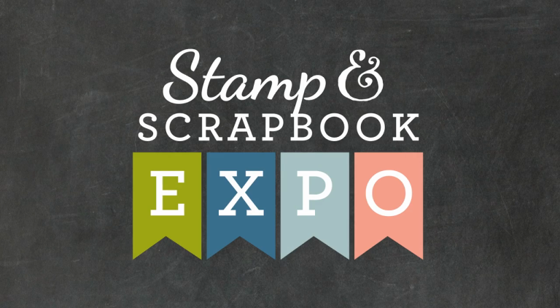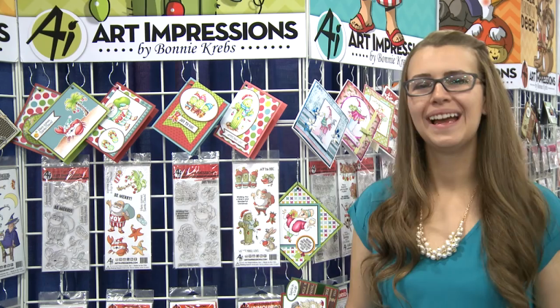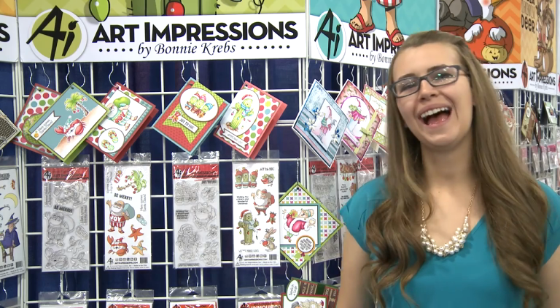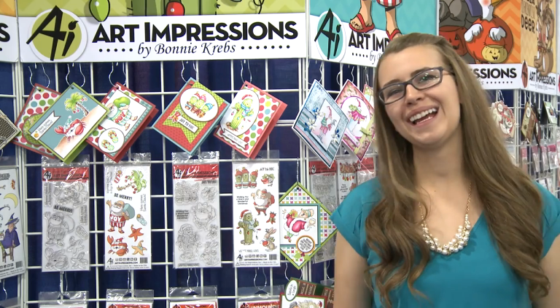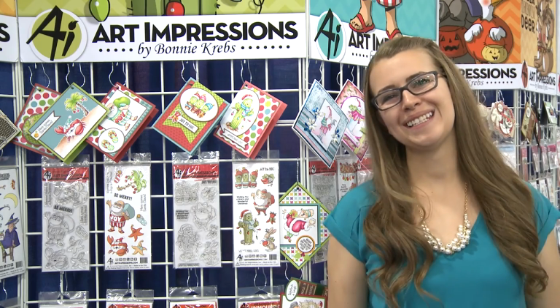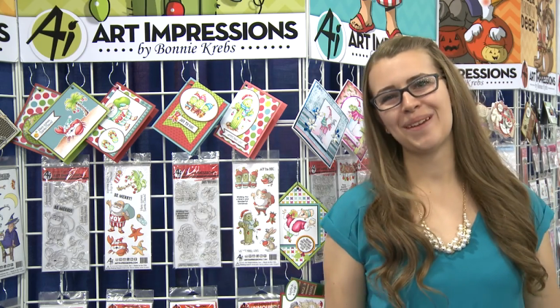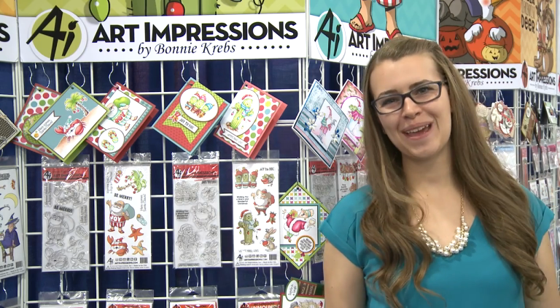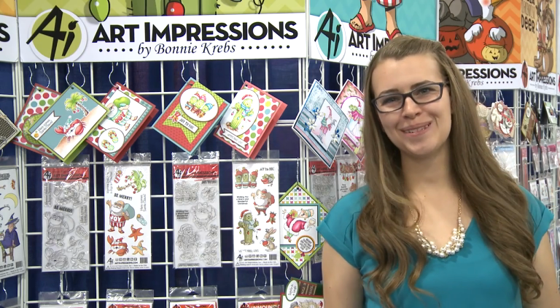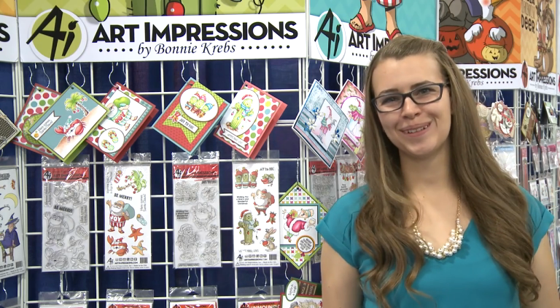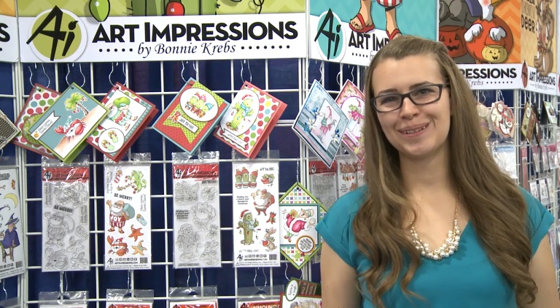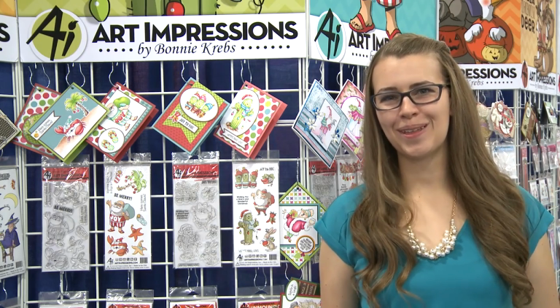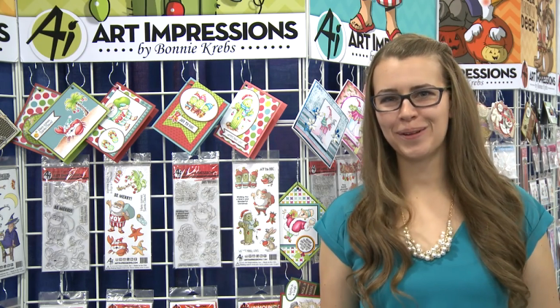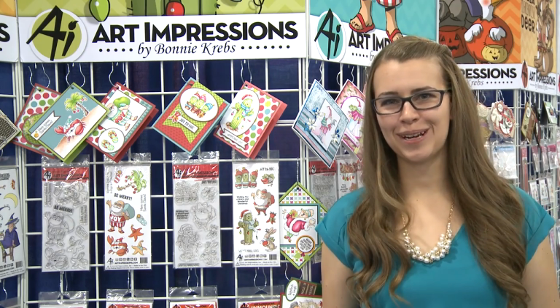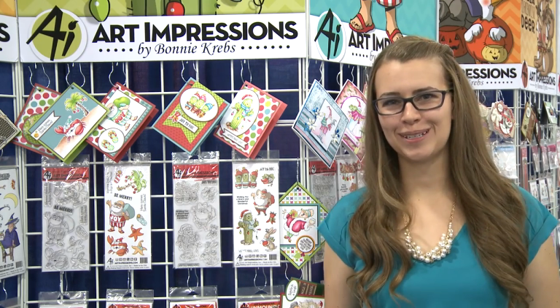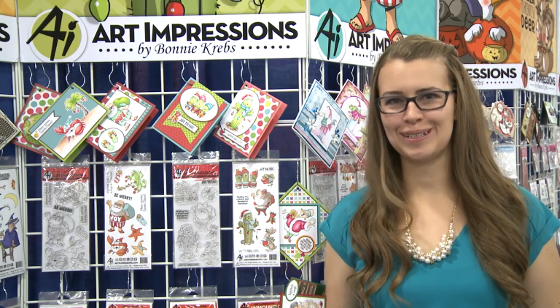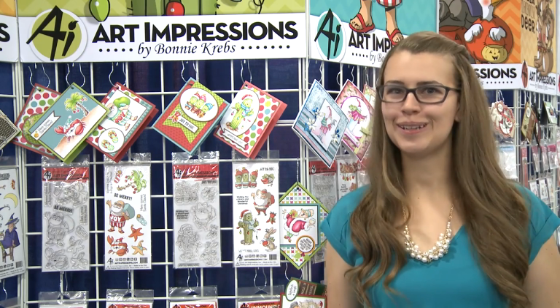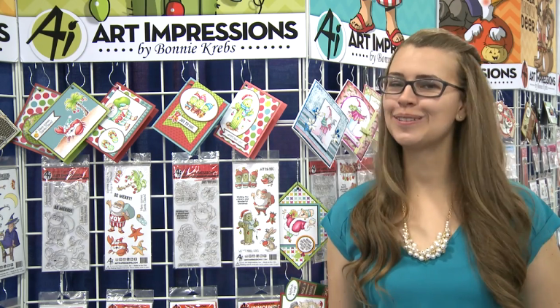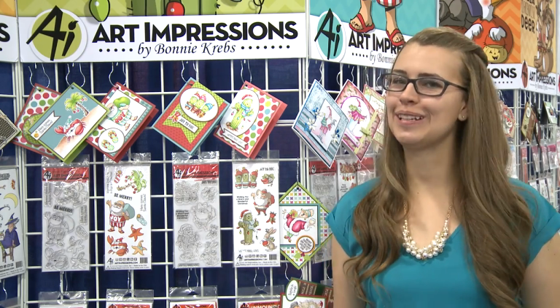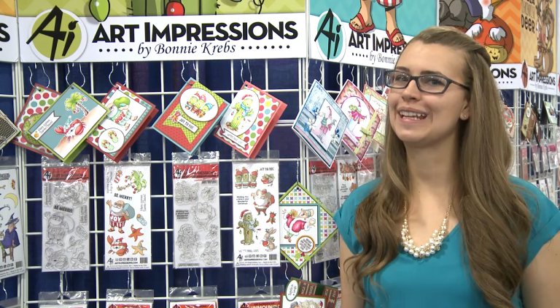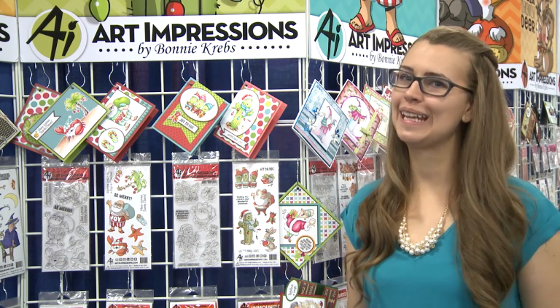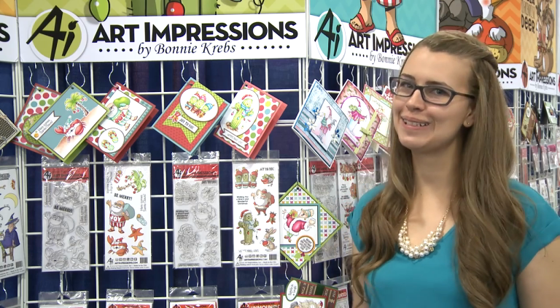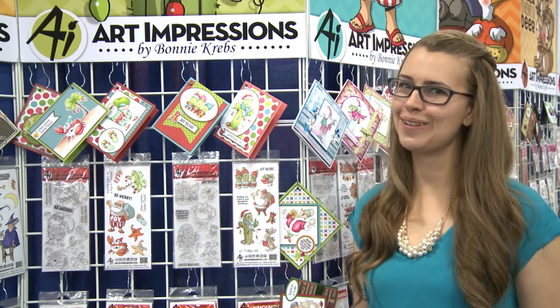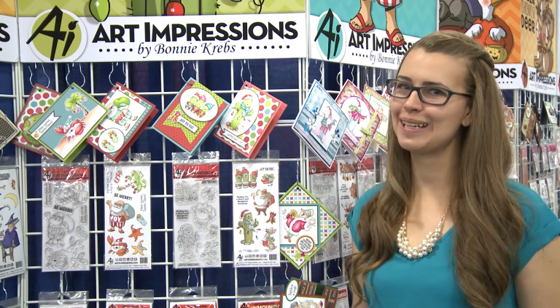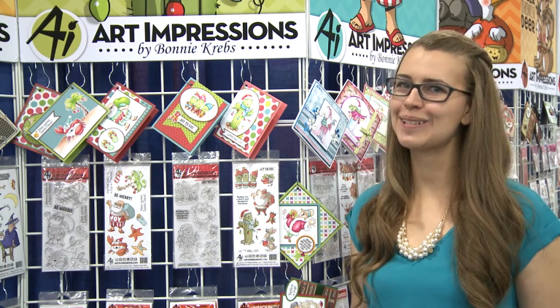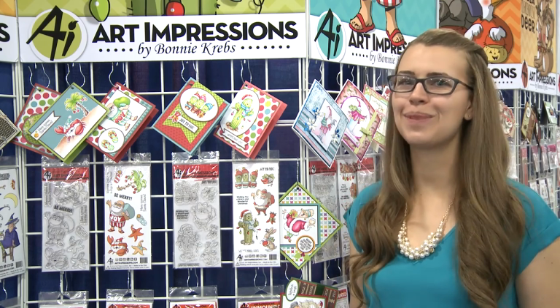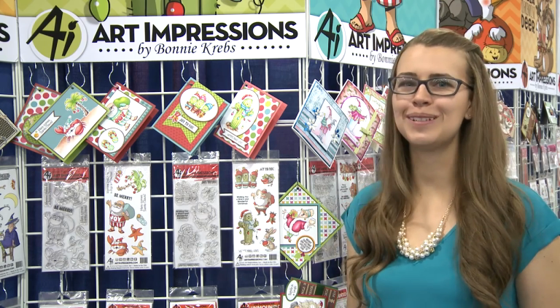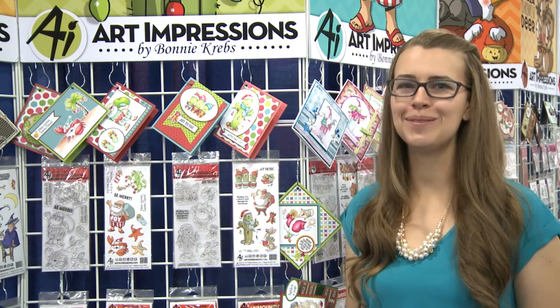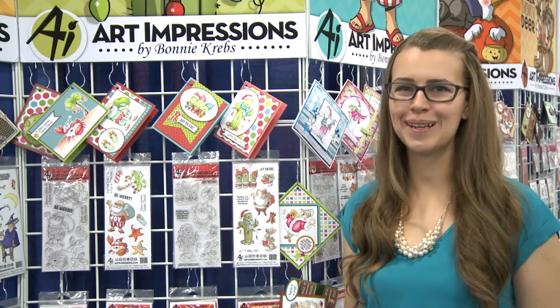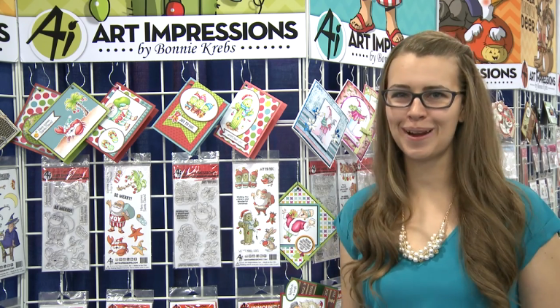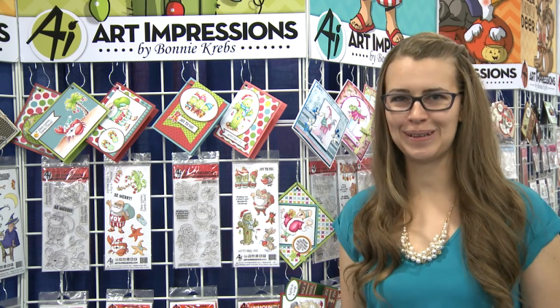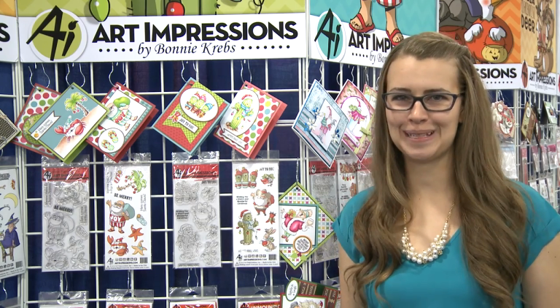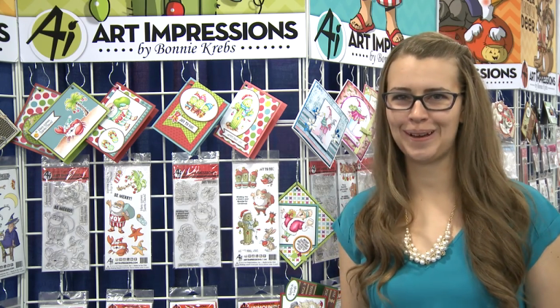Hi guys, I'm Kate Swanson with Art Impressions, here doing the latest and greatest, brought to you by Scrapbook Expo.